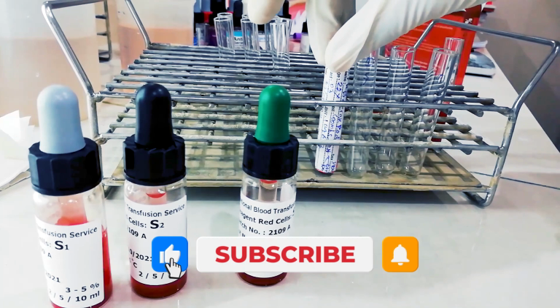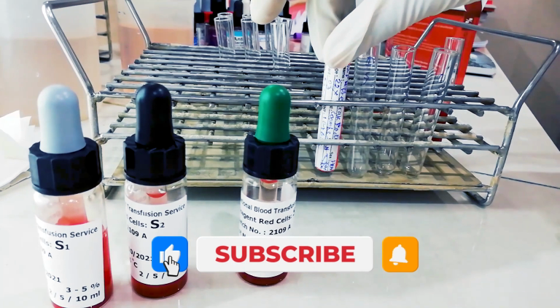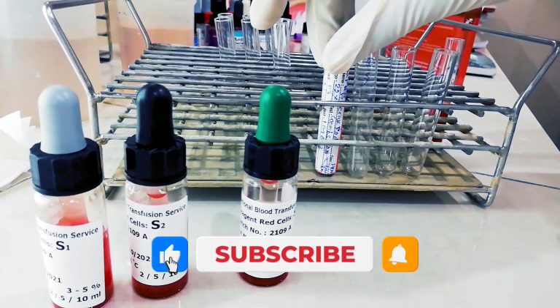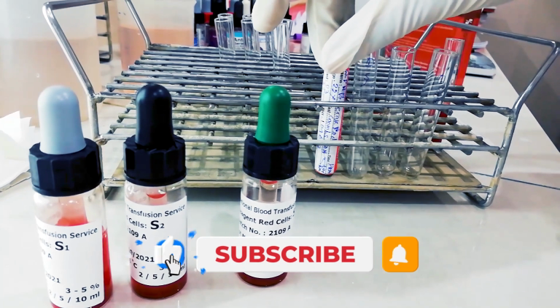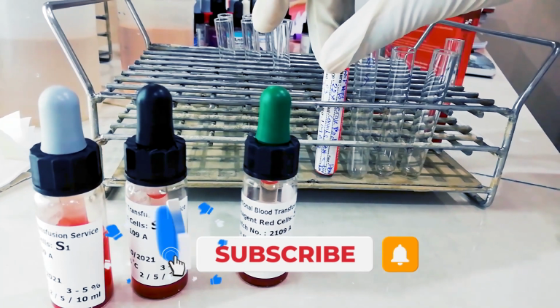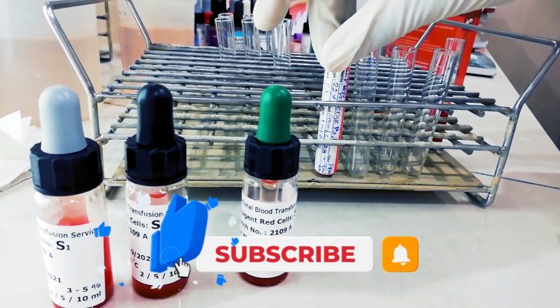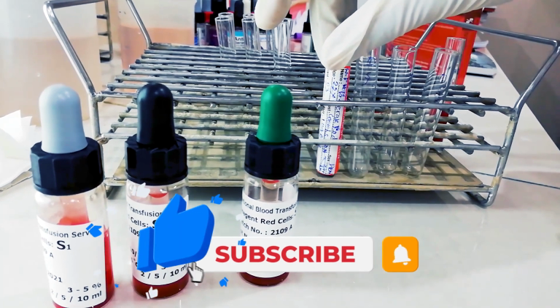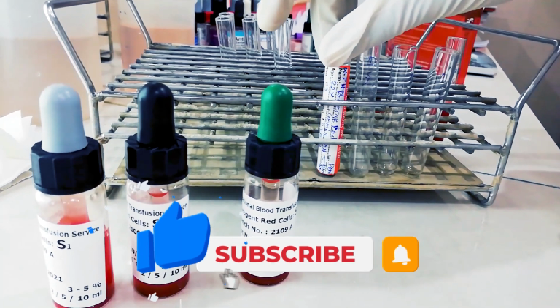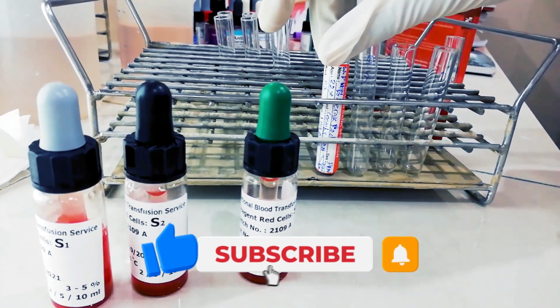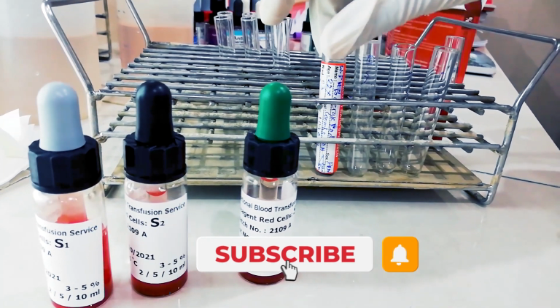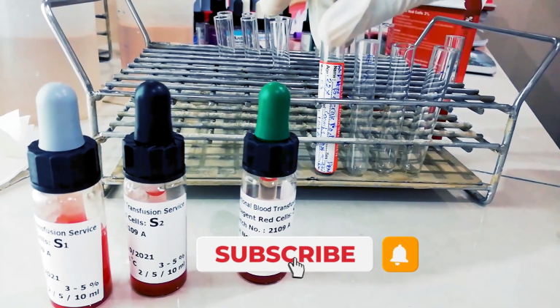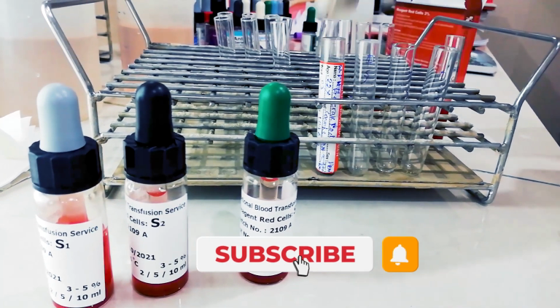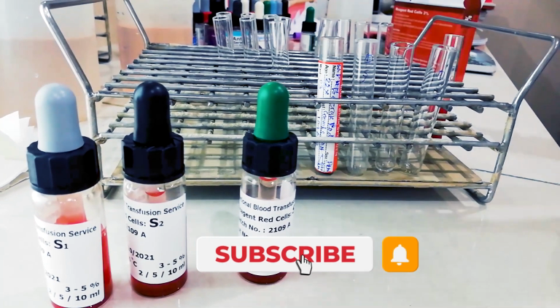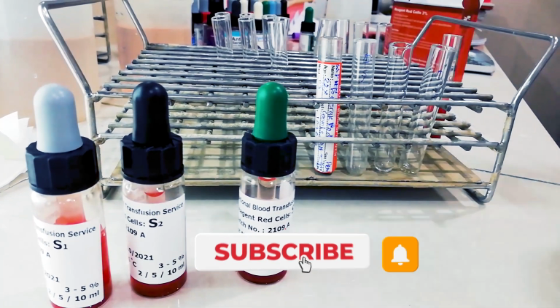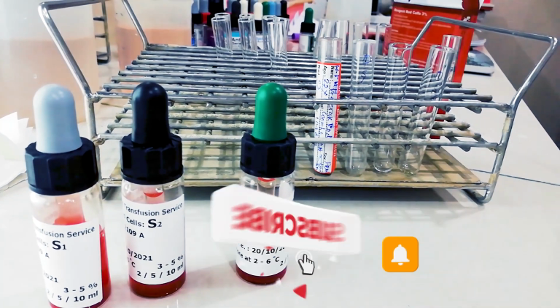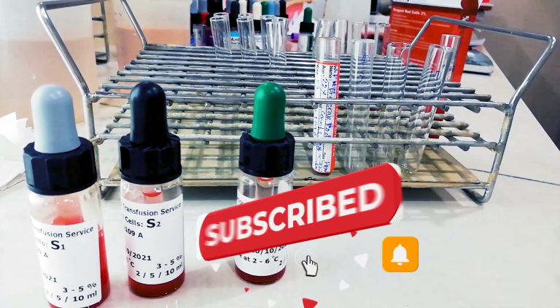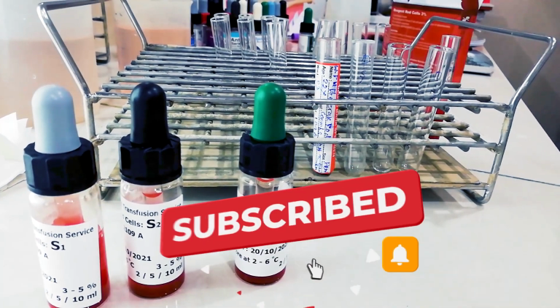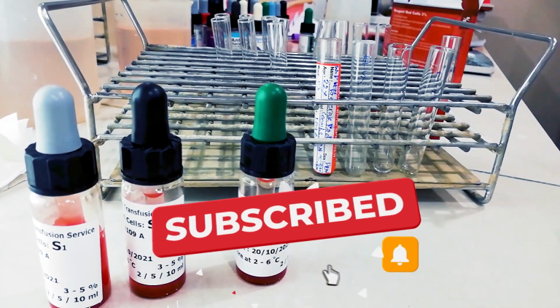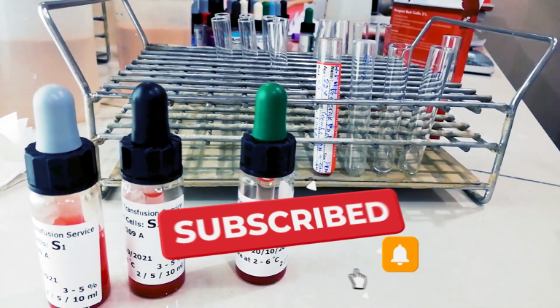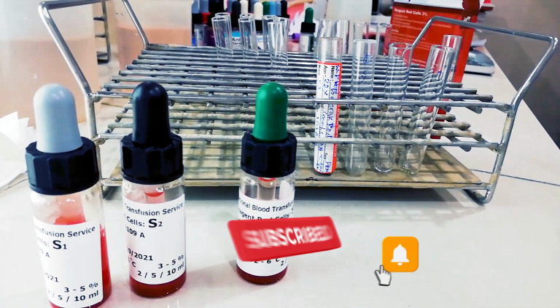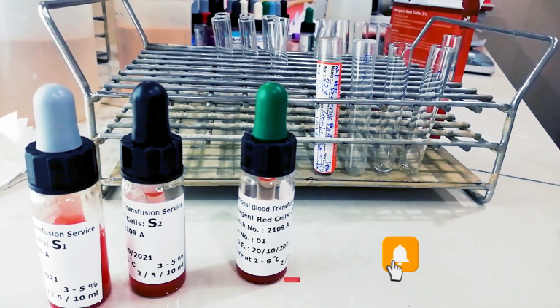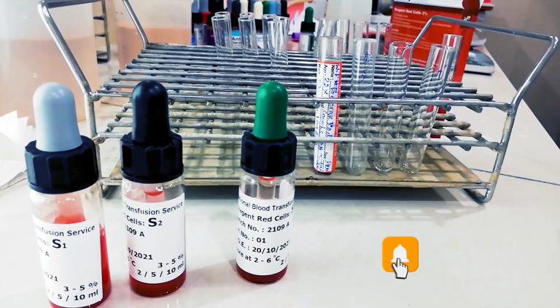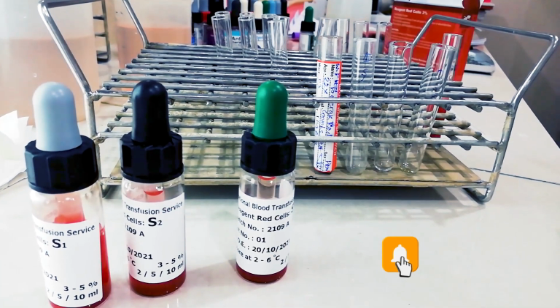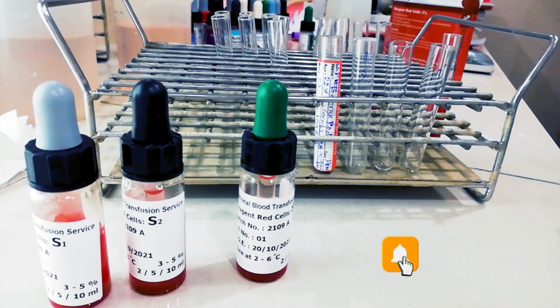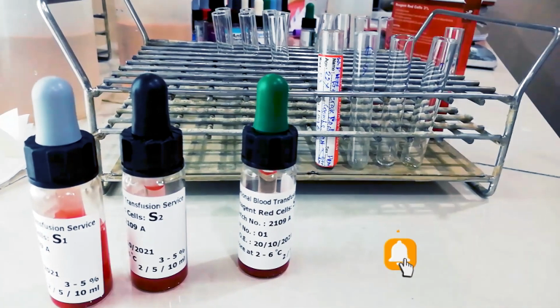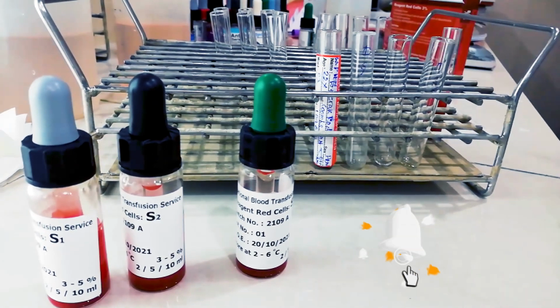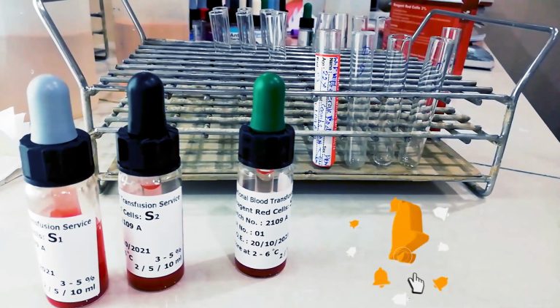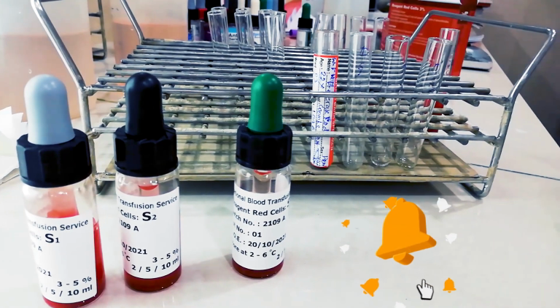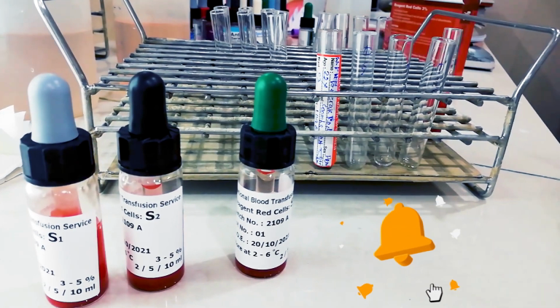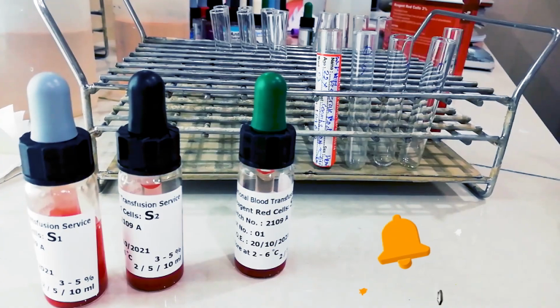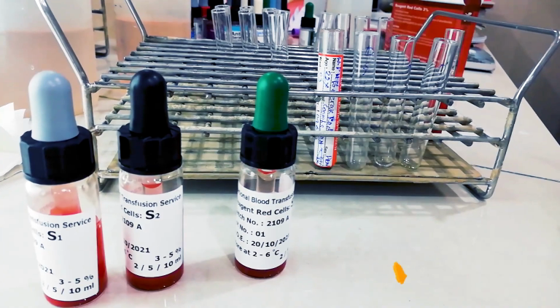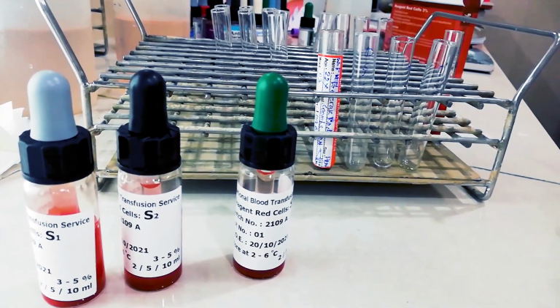For that, we have to centrifuge the blood sample up to 4000 rpm for 1 minute.